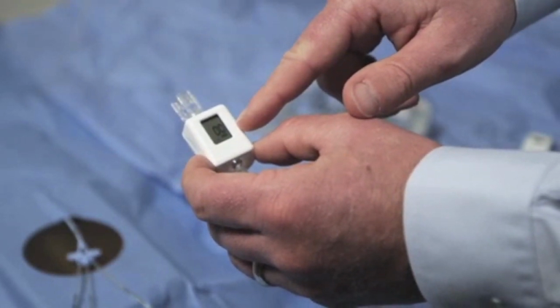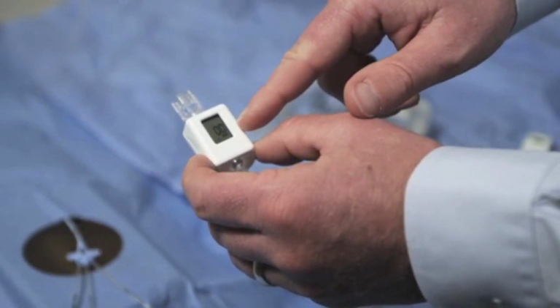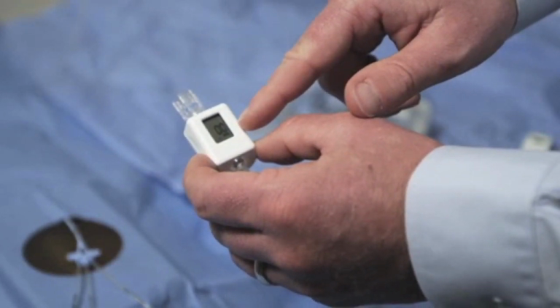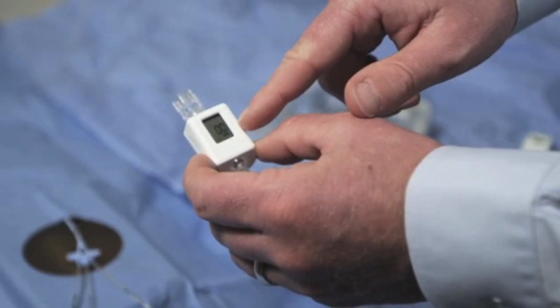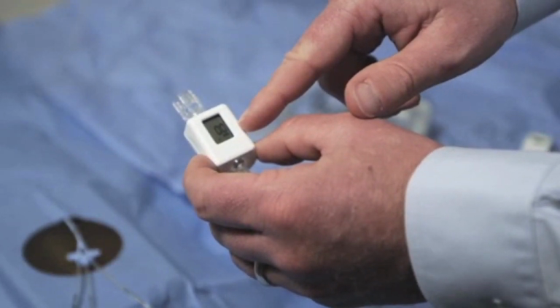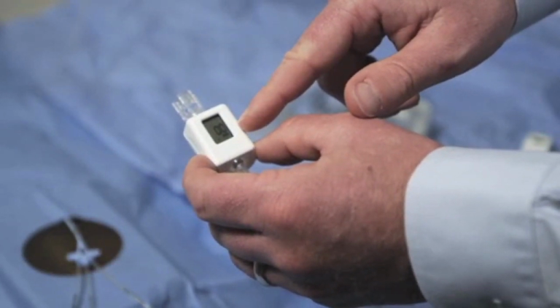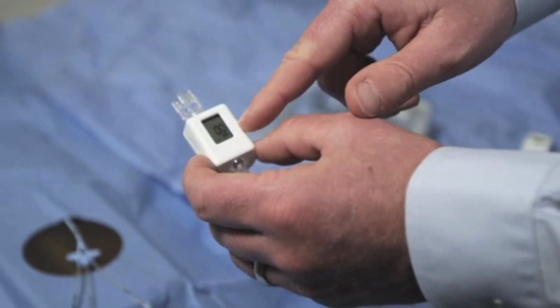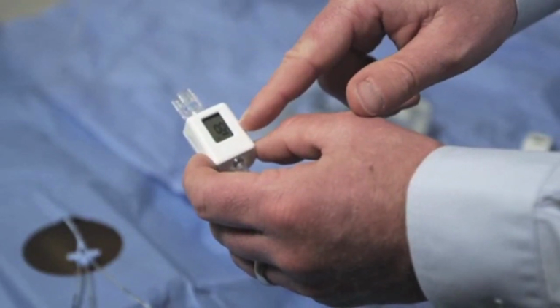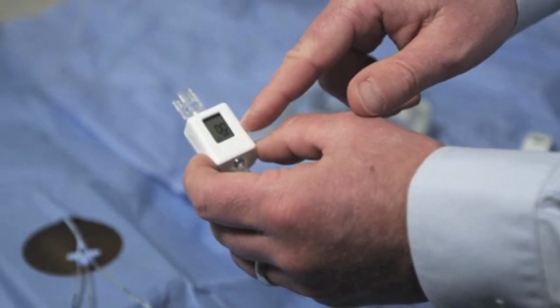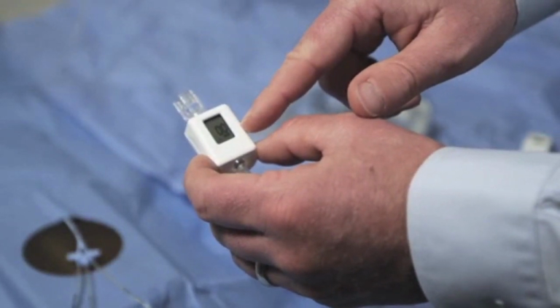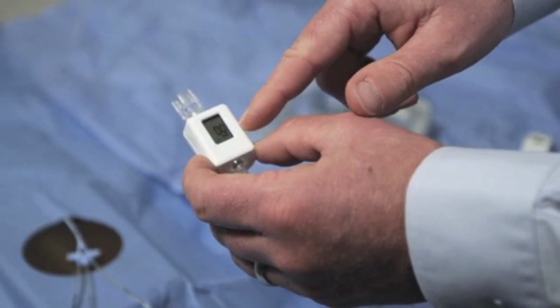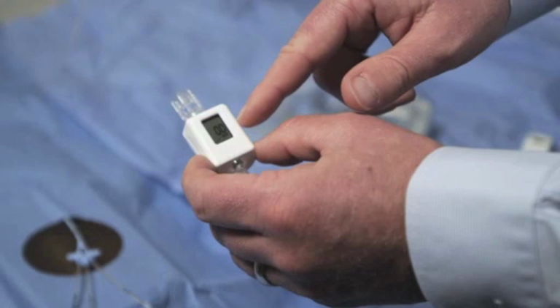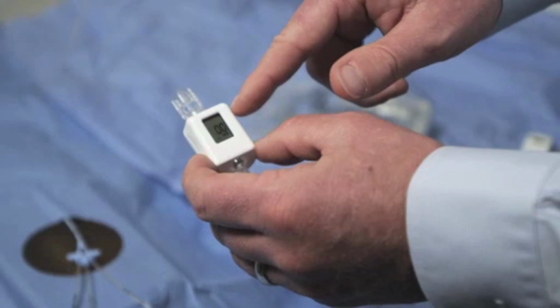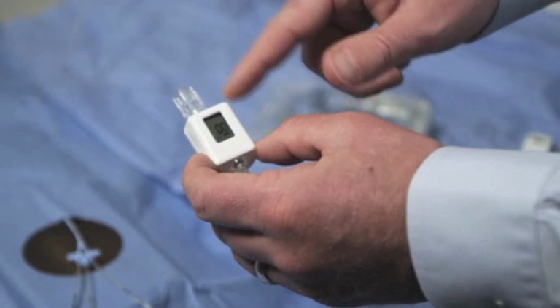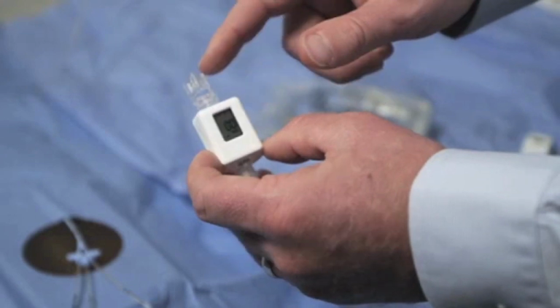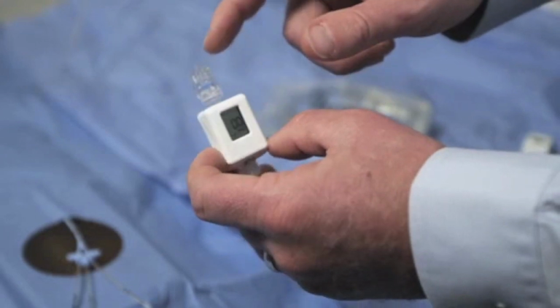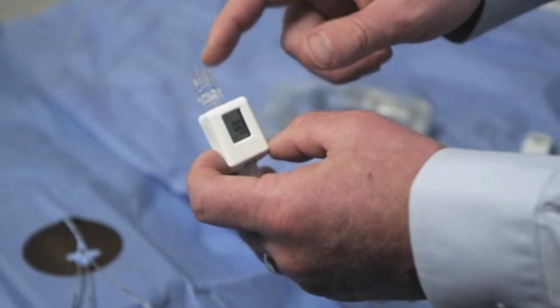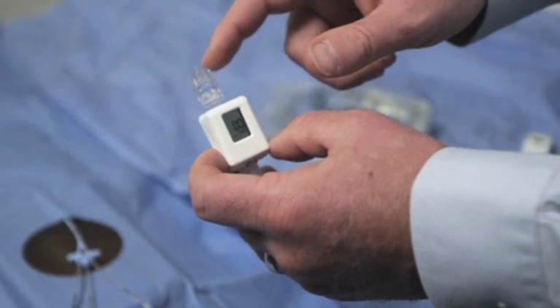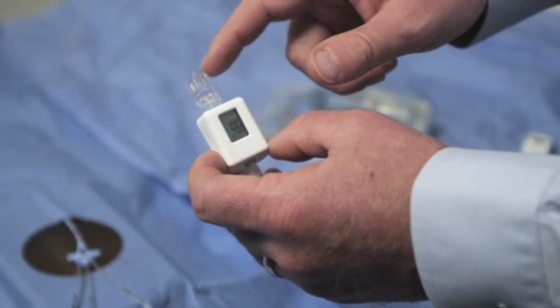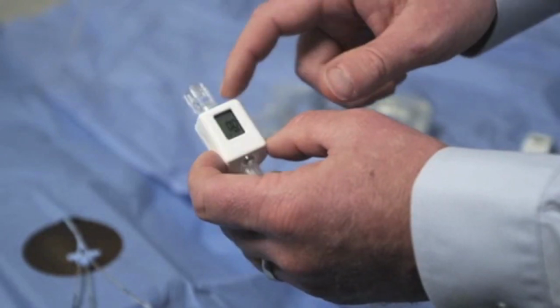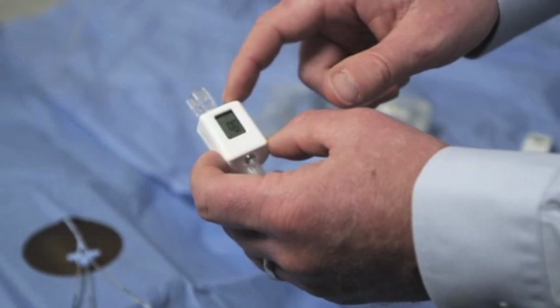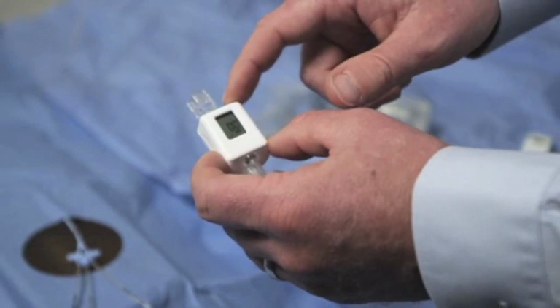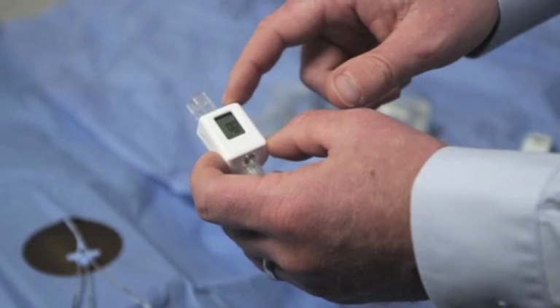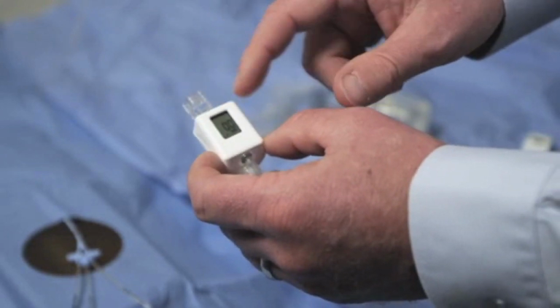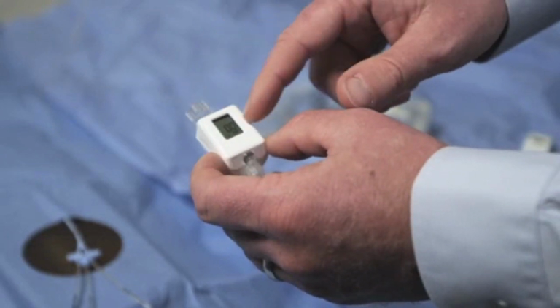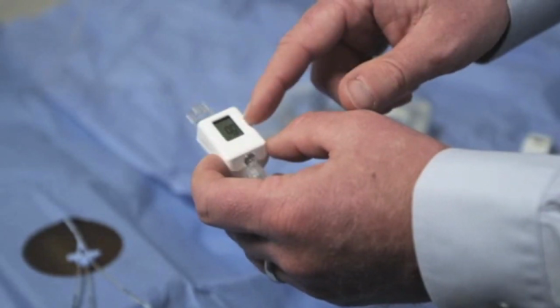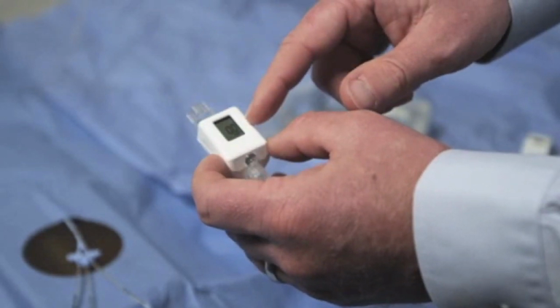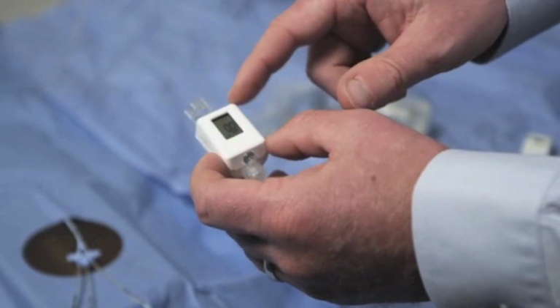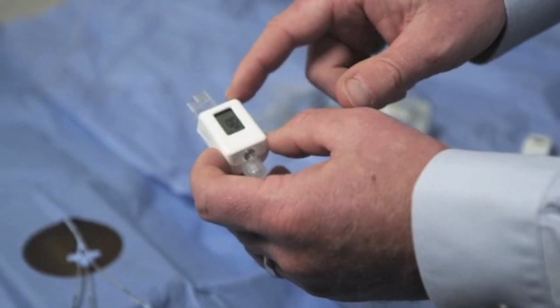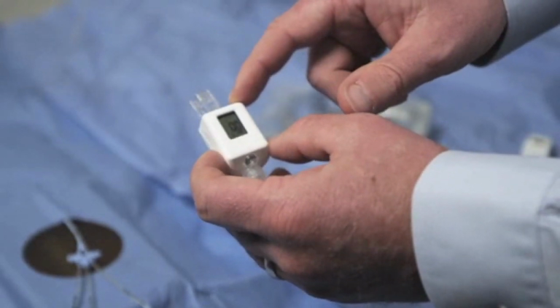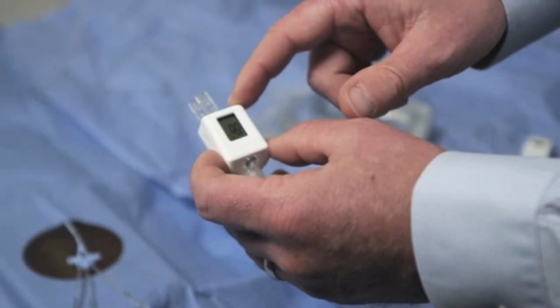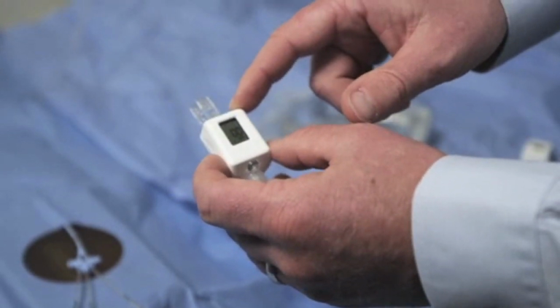Also important during this step is to make sure that at least one end of the device is open to atmospheric pressure, such that it calibrates accurately.